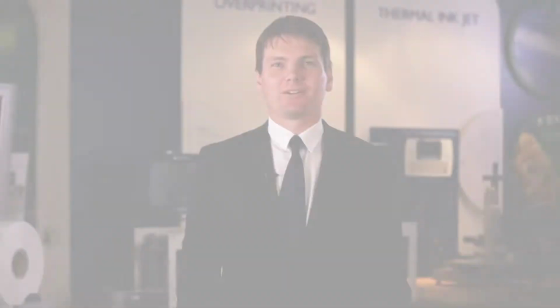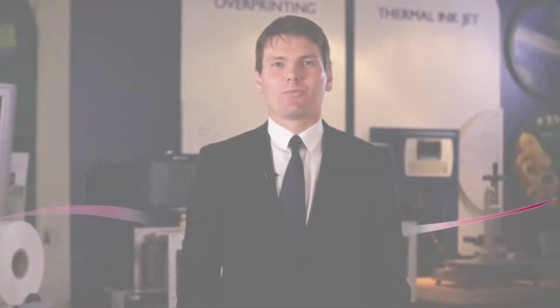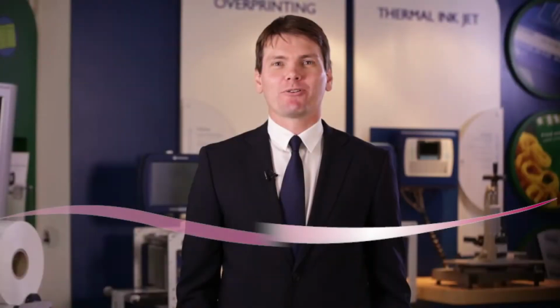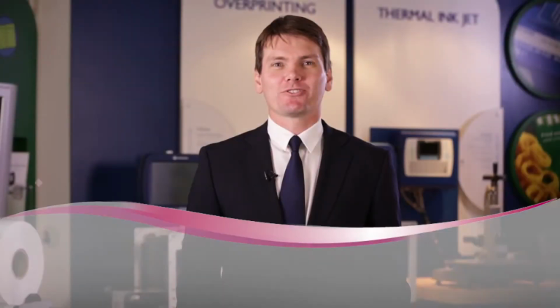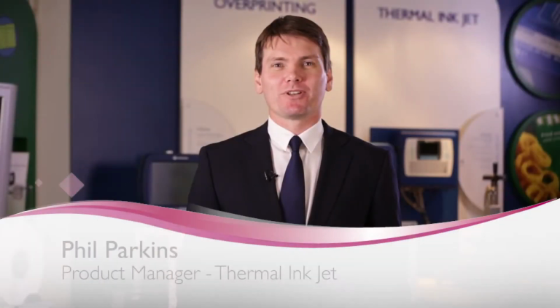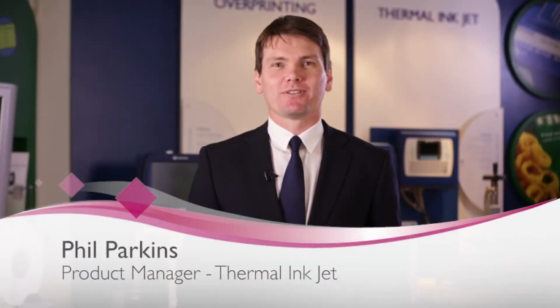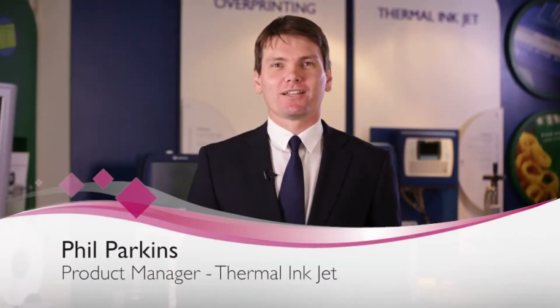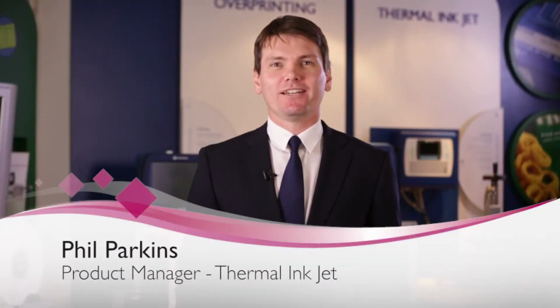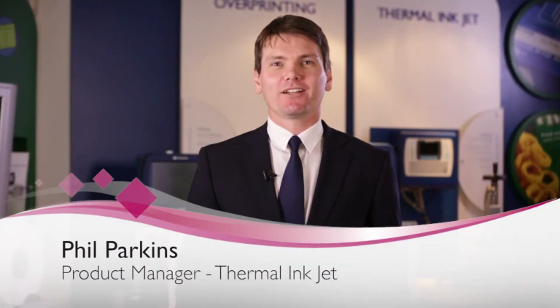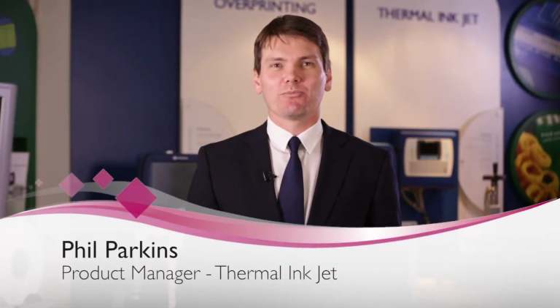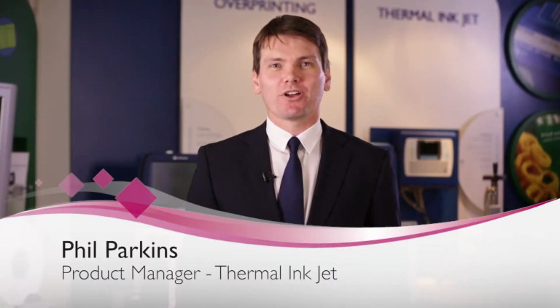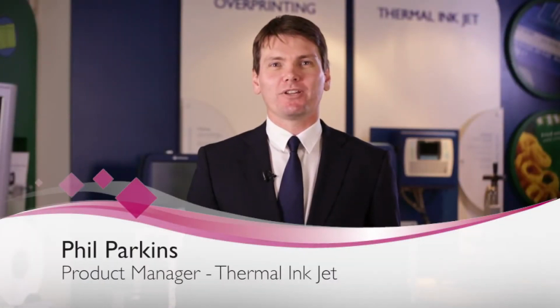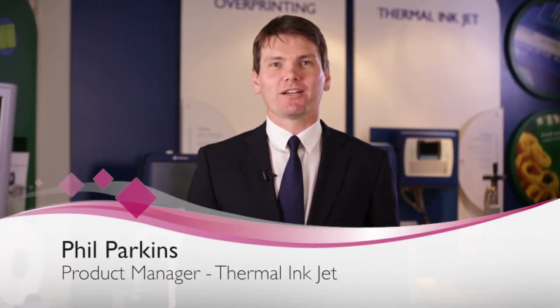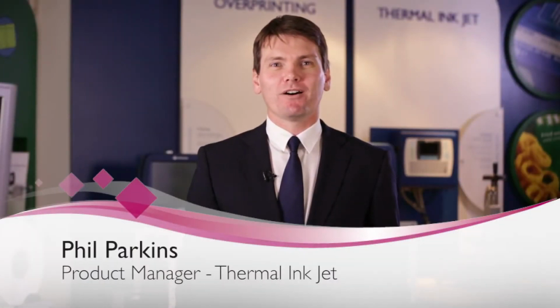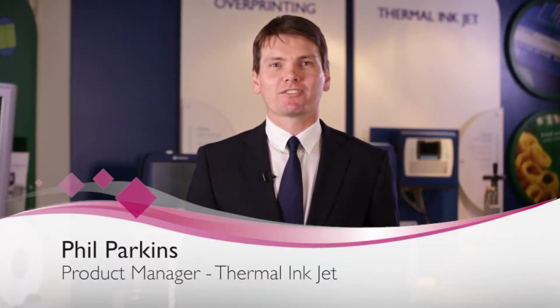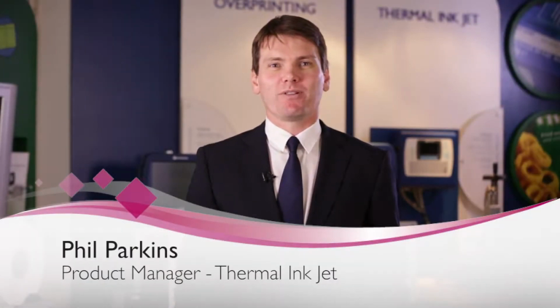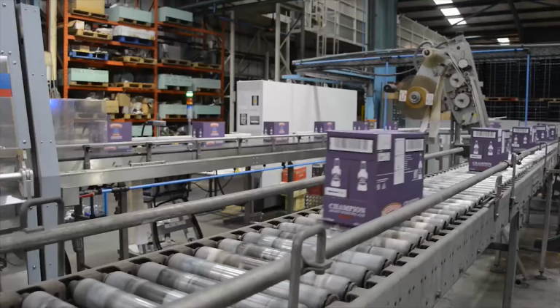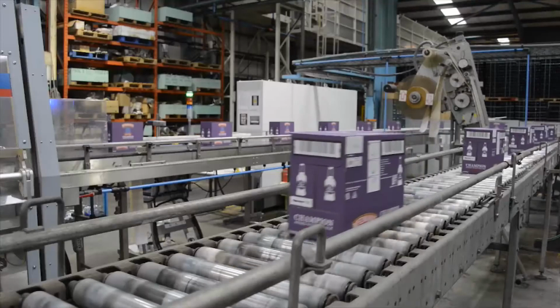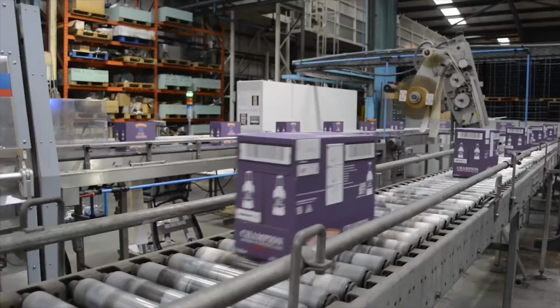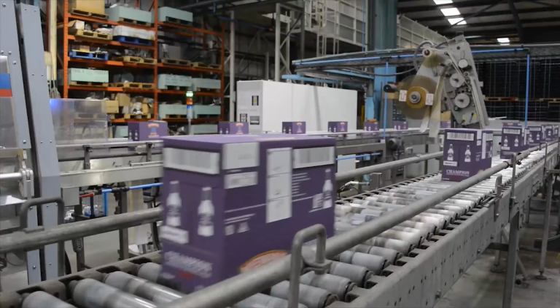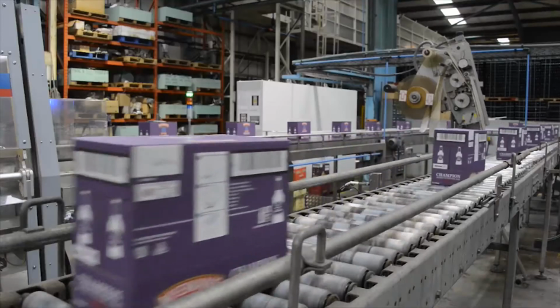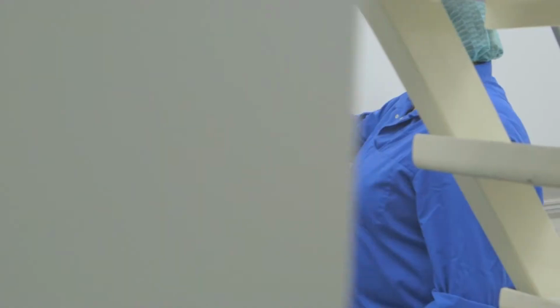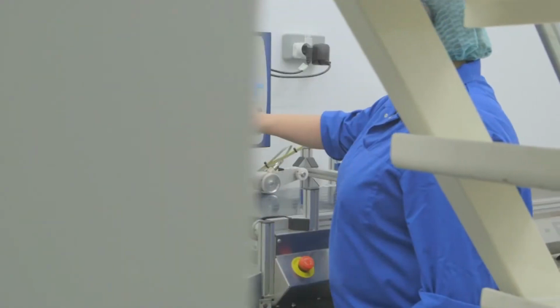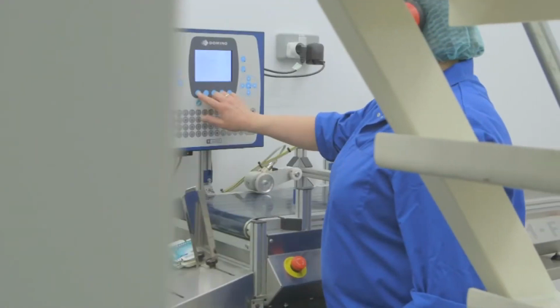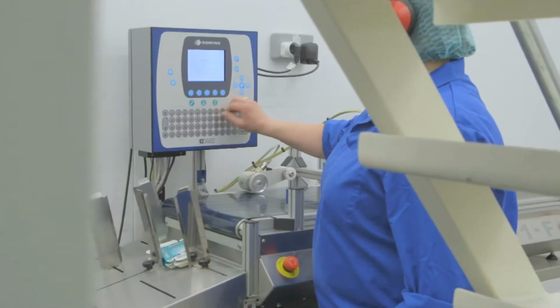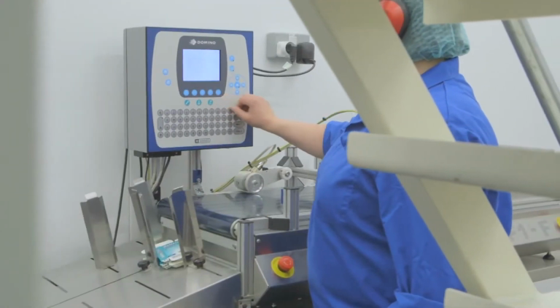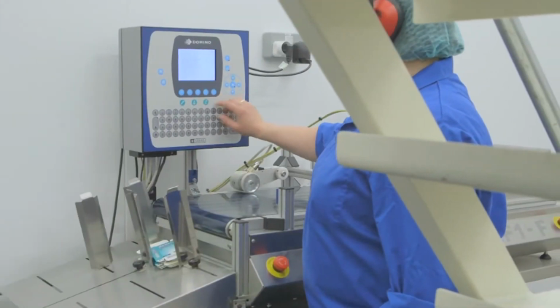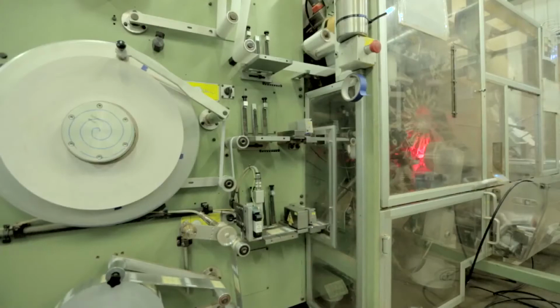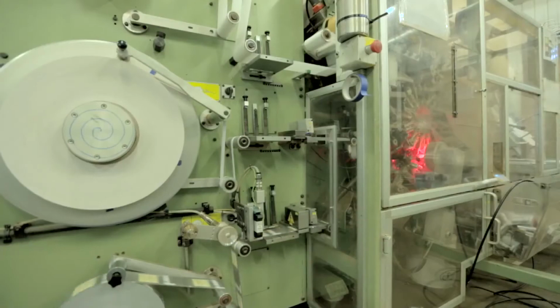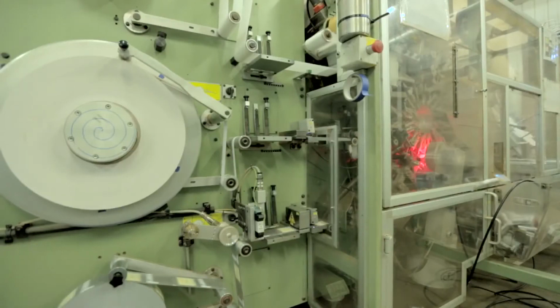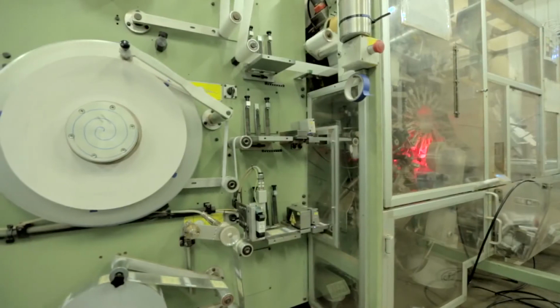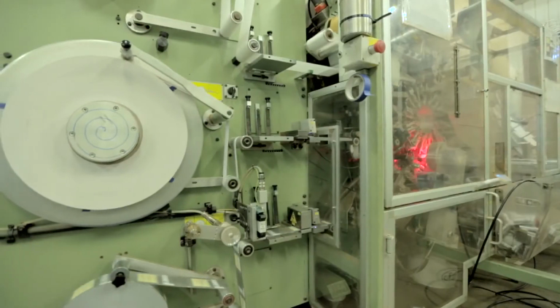Welcome to Domino, leading global coding and marking supplier to many of the world's manufacturers and original equipment providers.